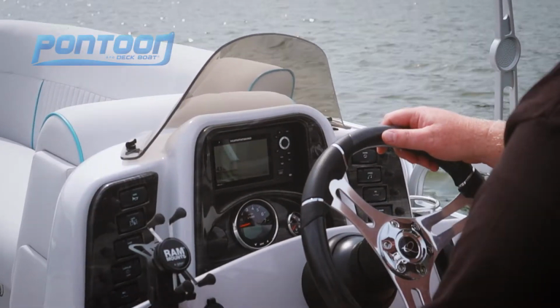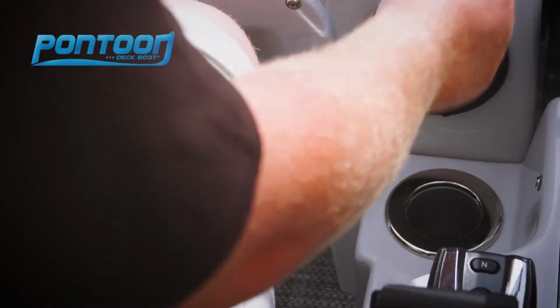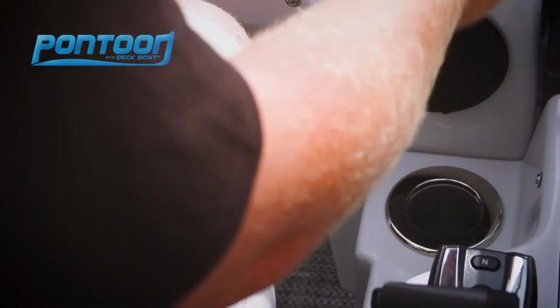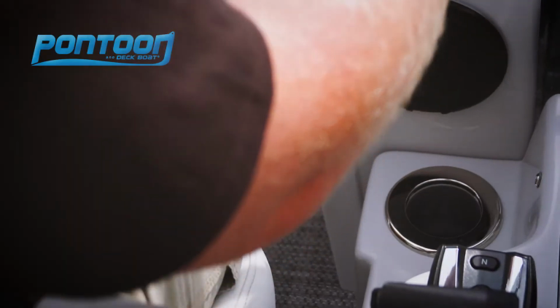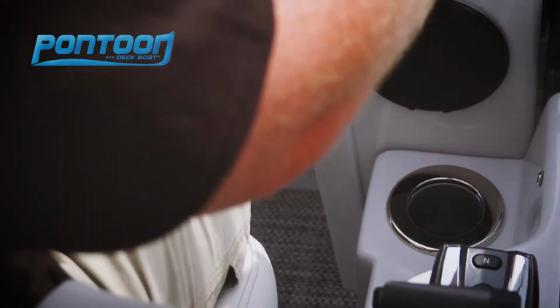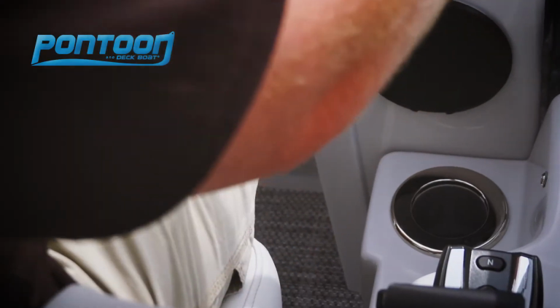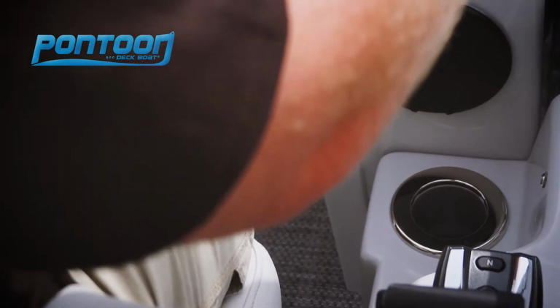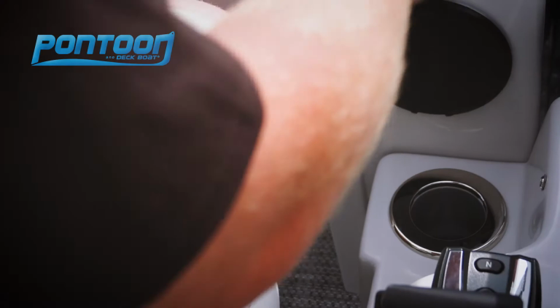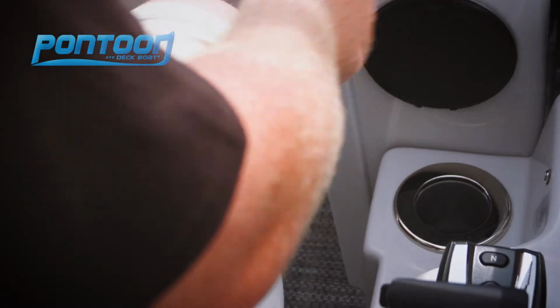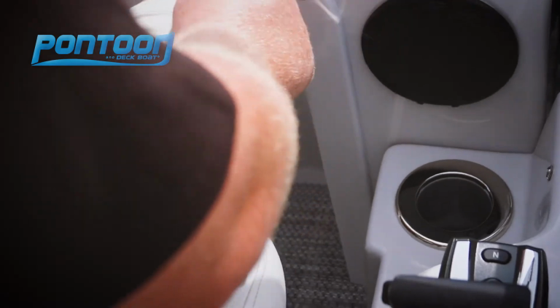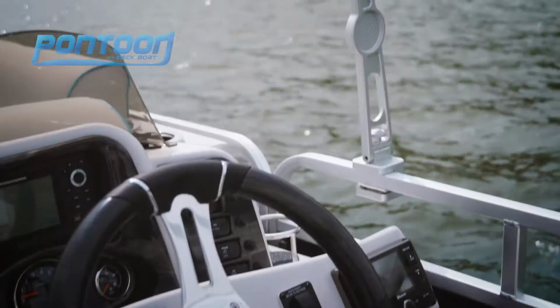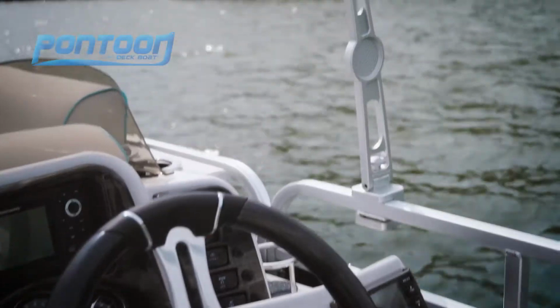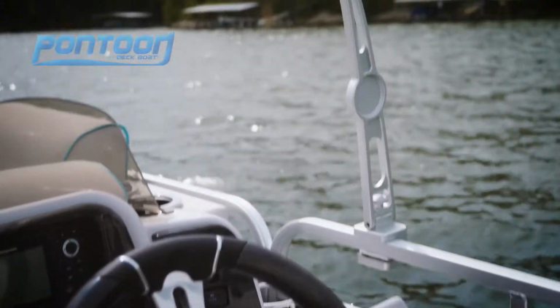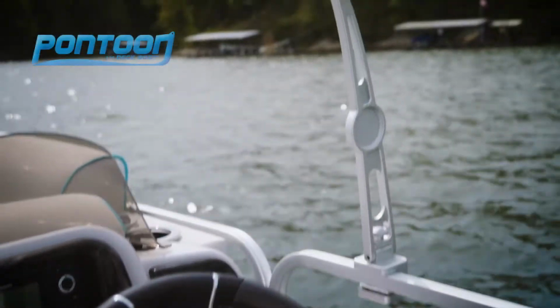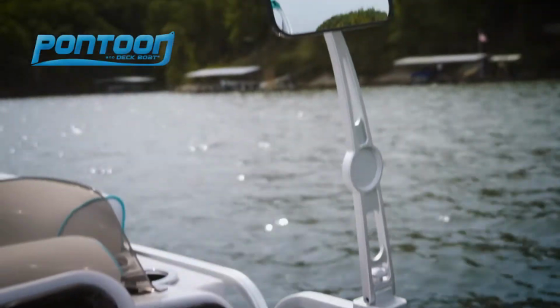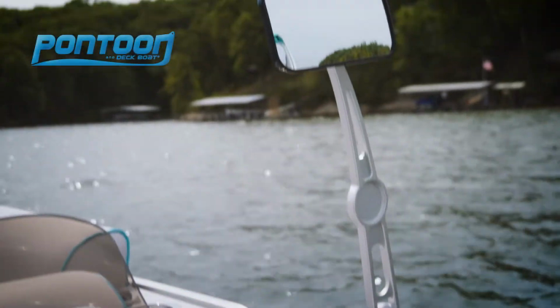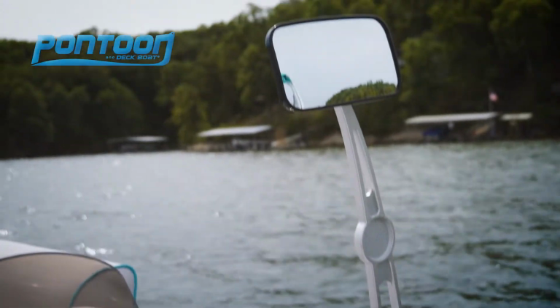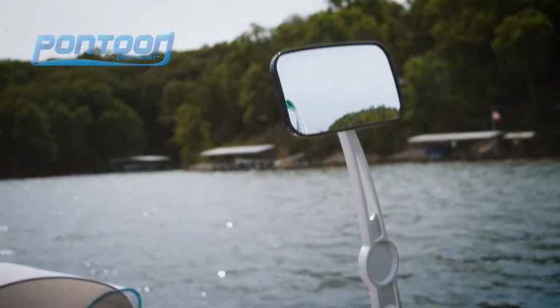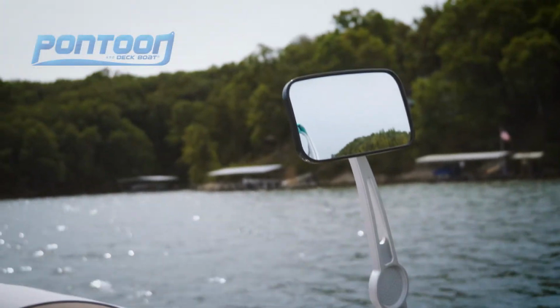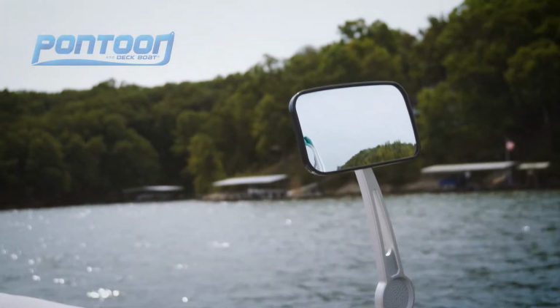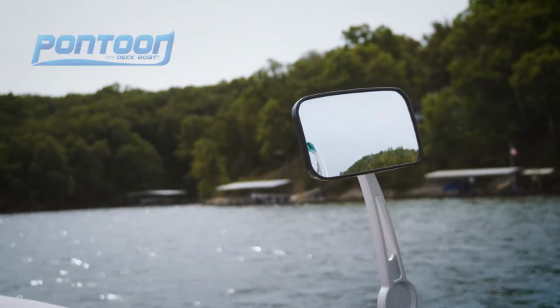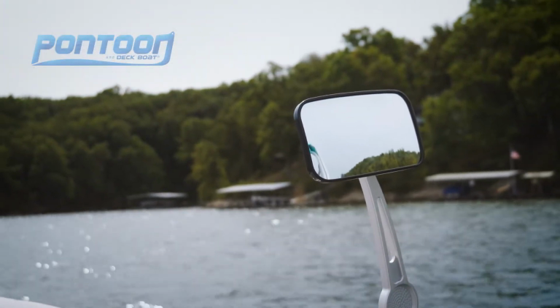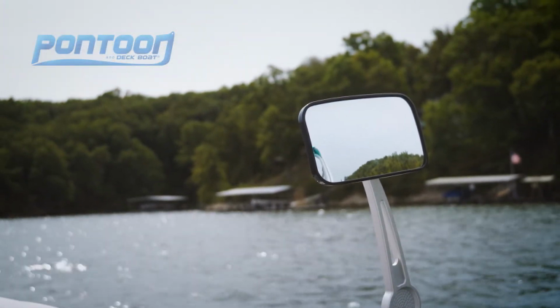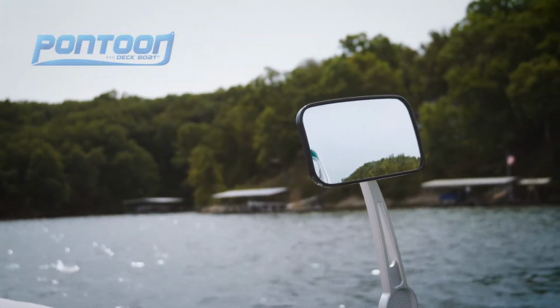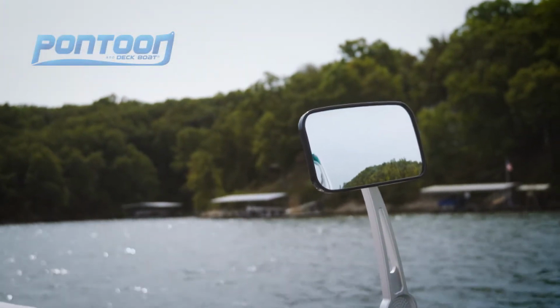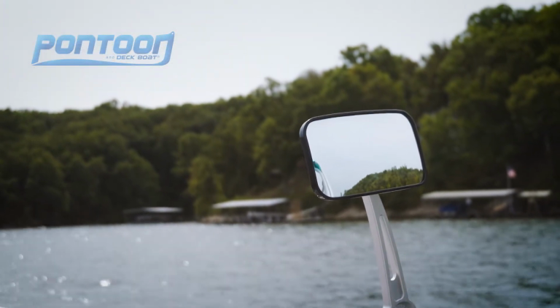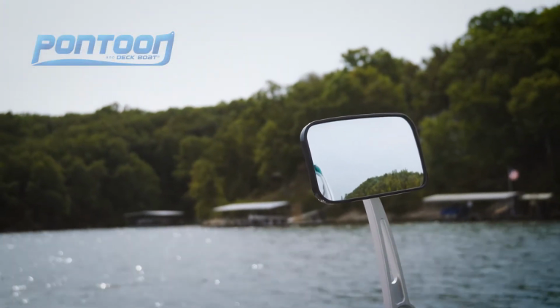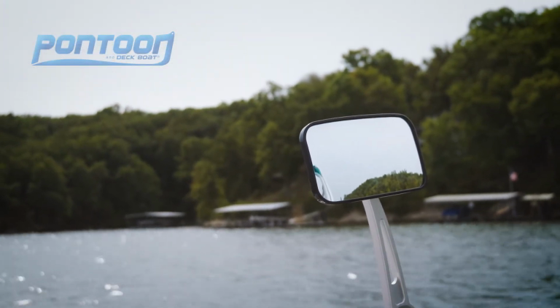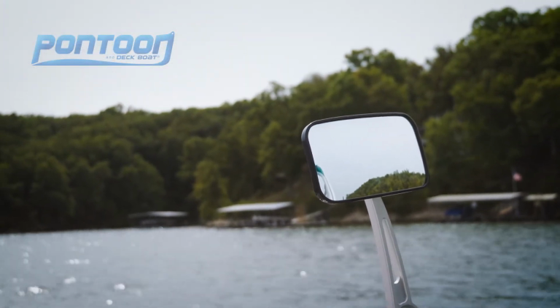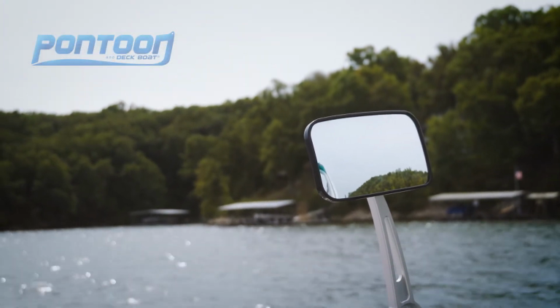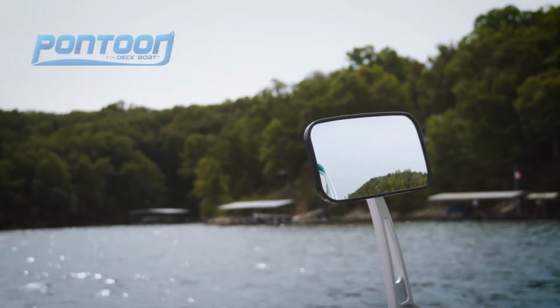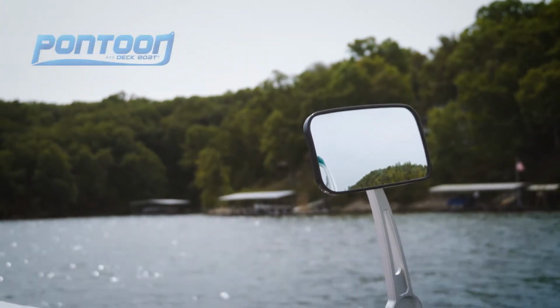Check out this PTM Edge mirror. Really easy way to keep an eye on your skiers and anyone else who might be behind you.